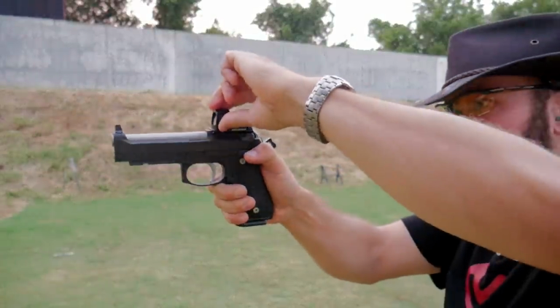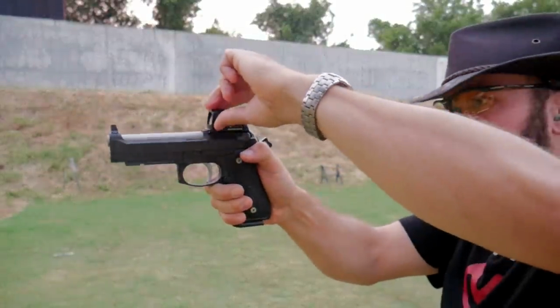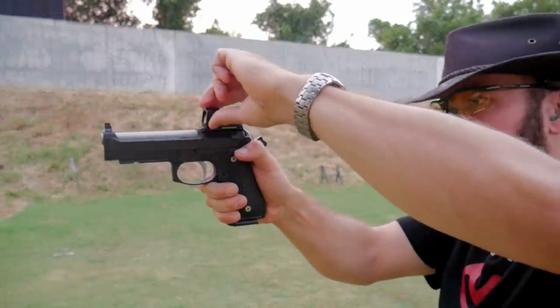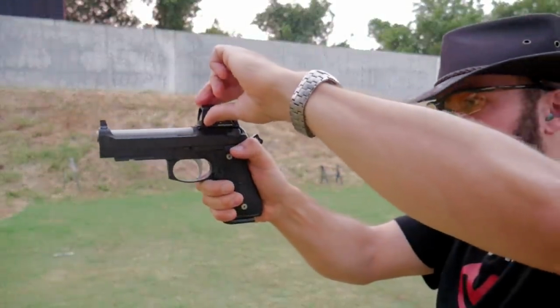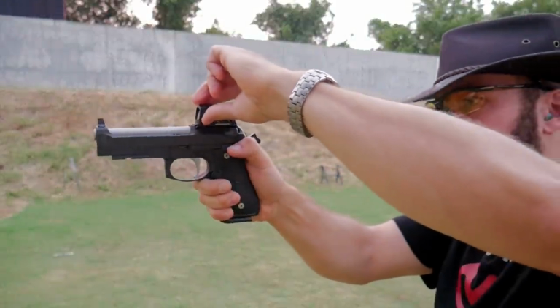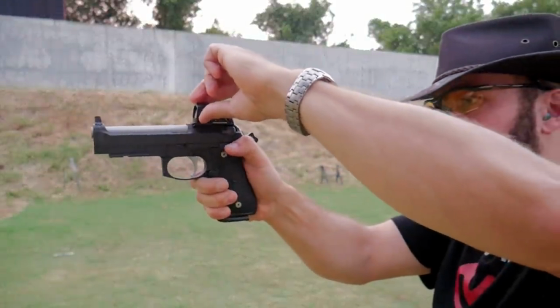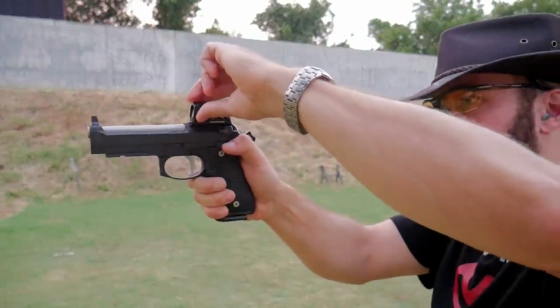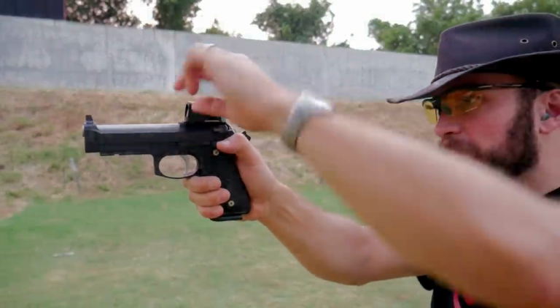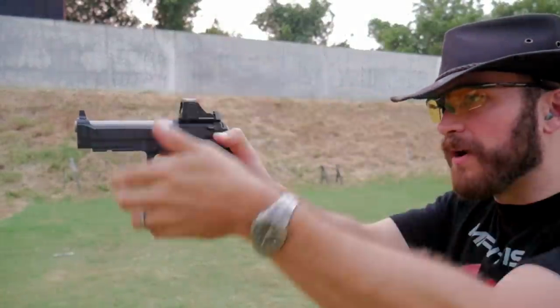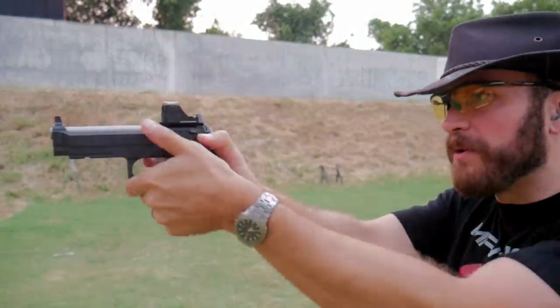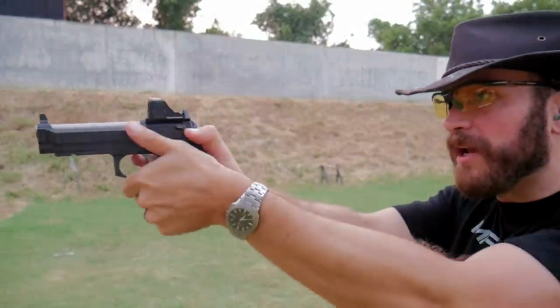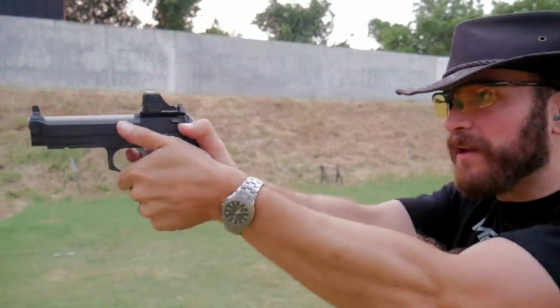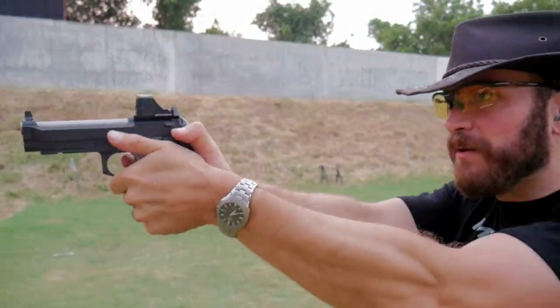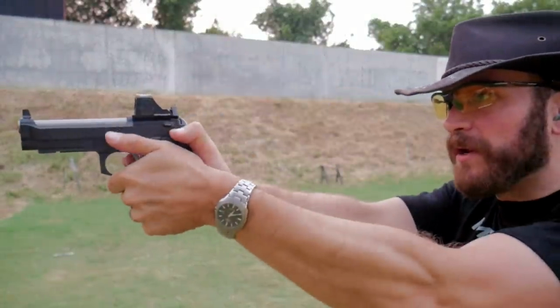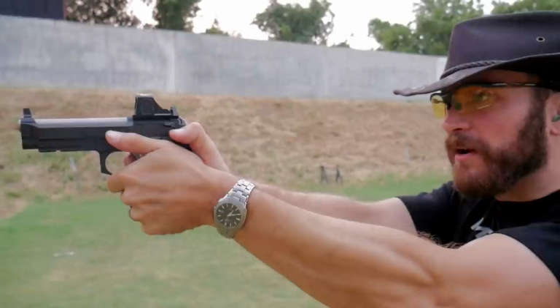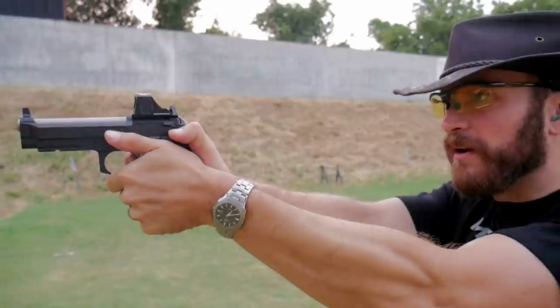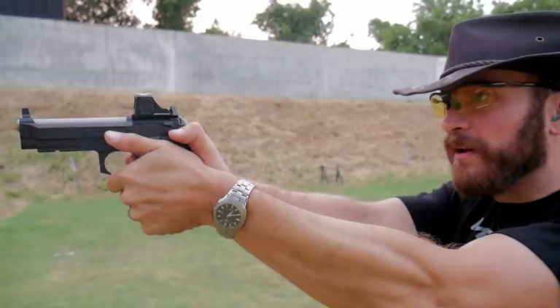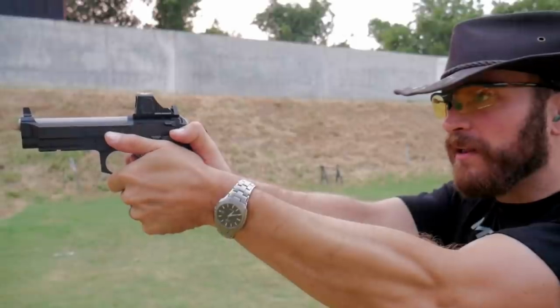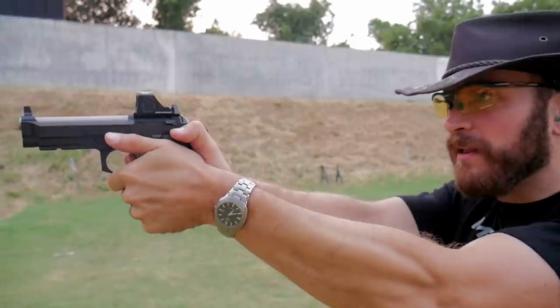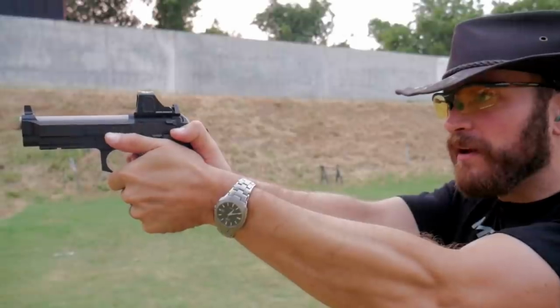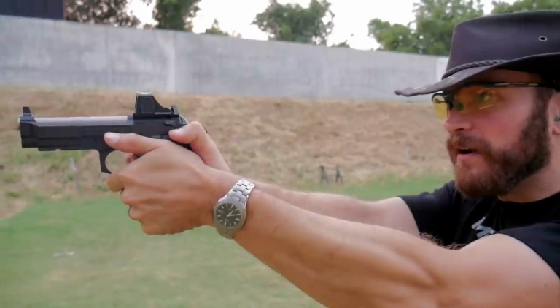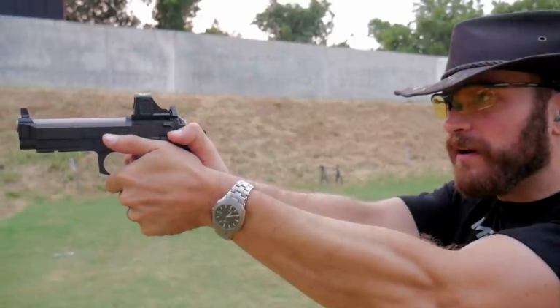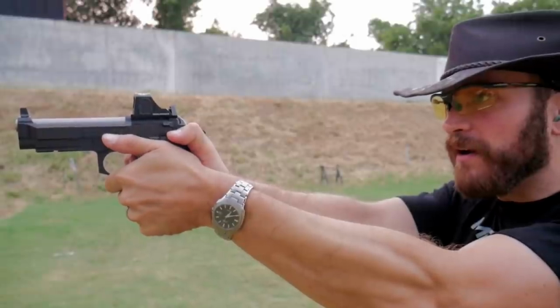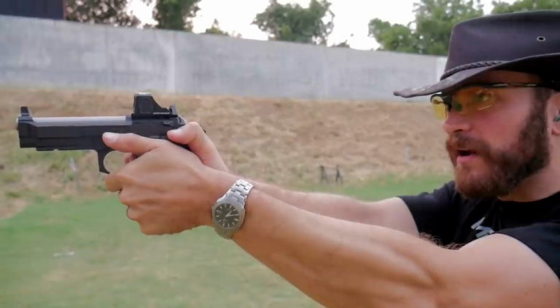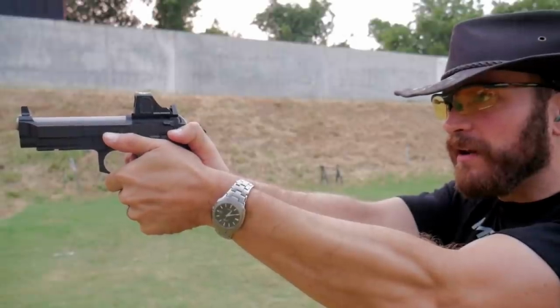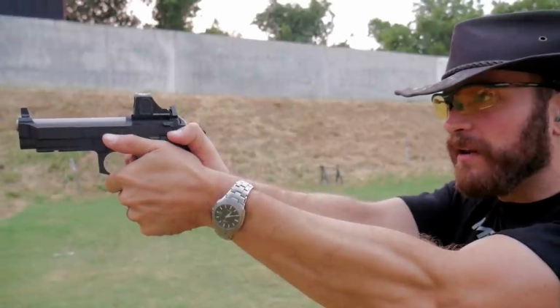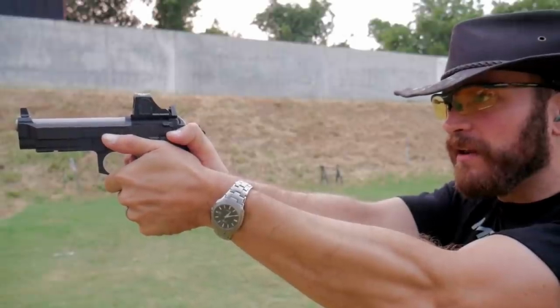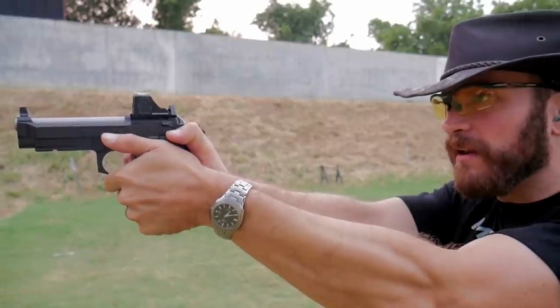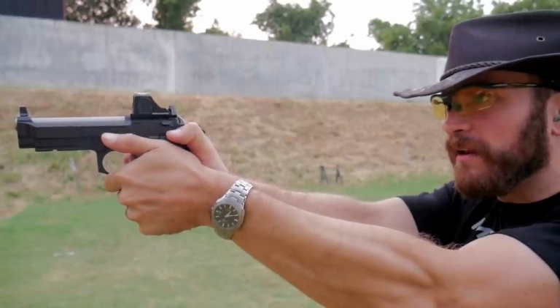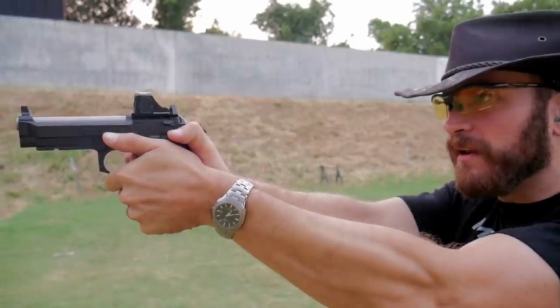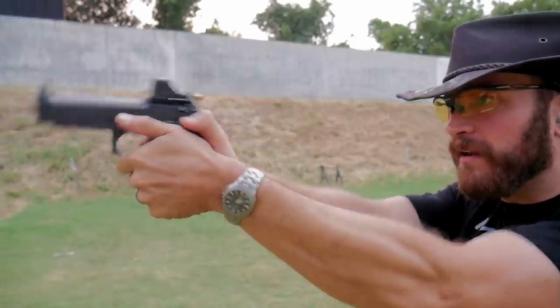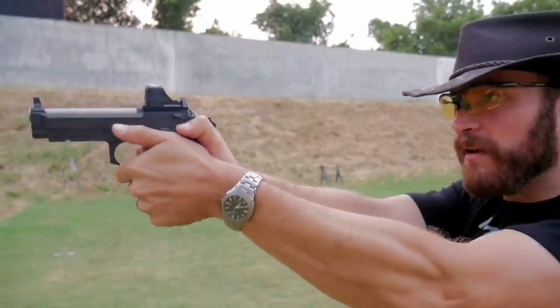Let's turn that dot down so we can see what we're aiming at. There we are.